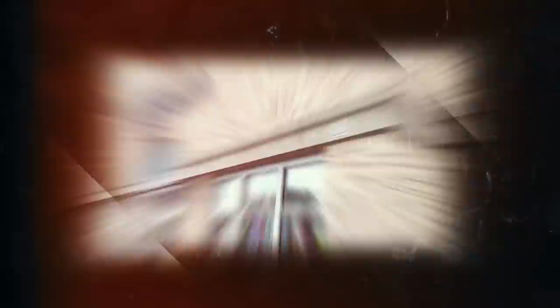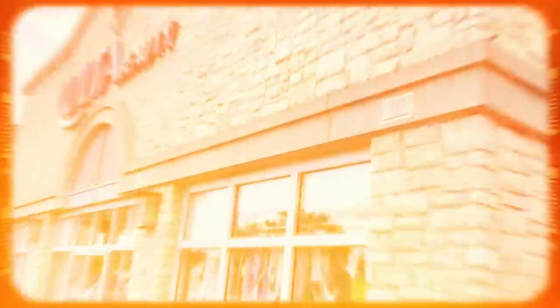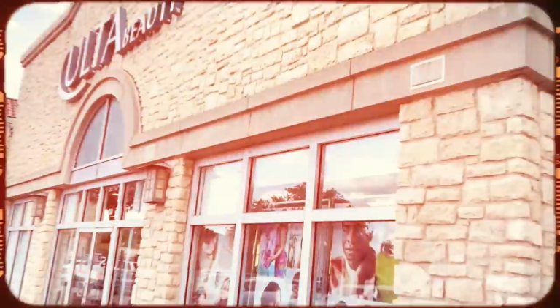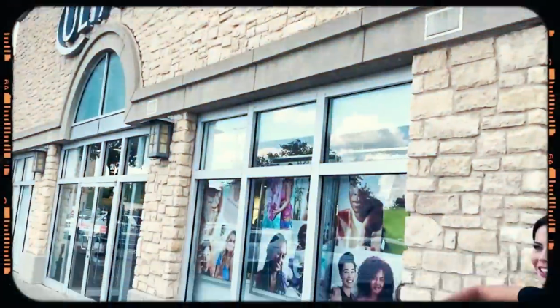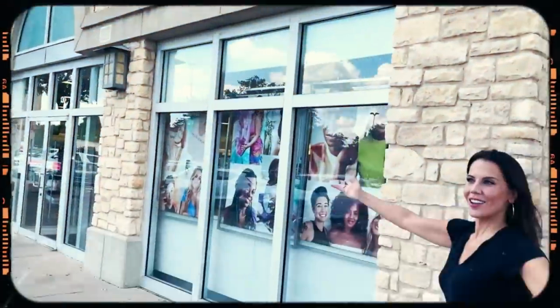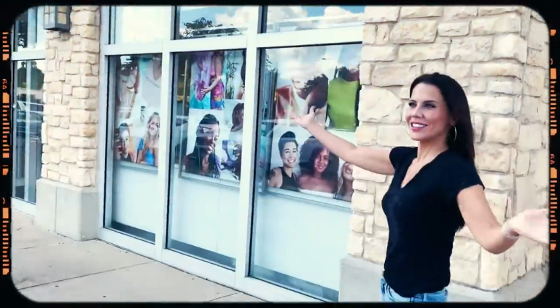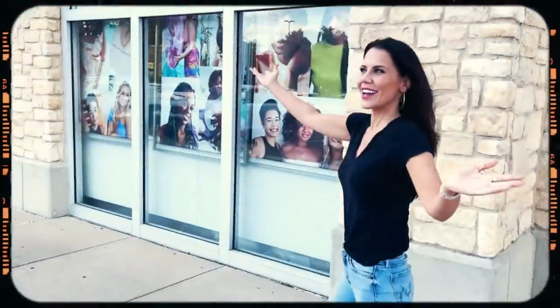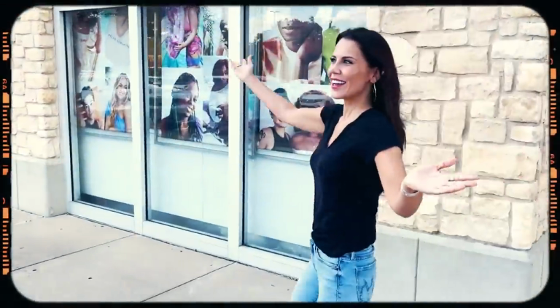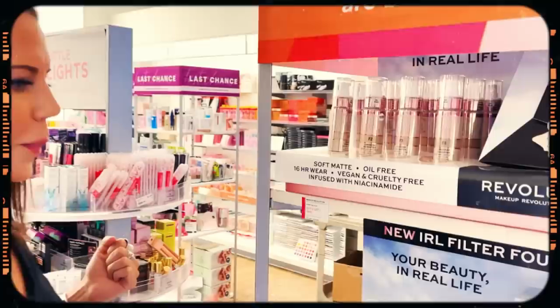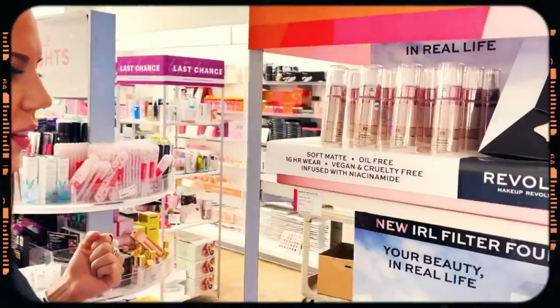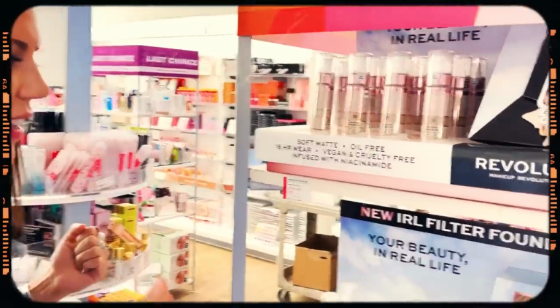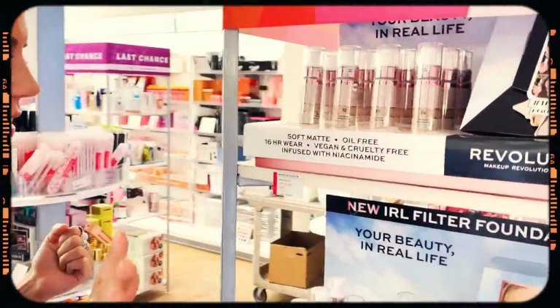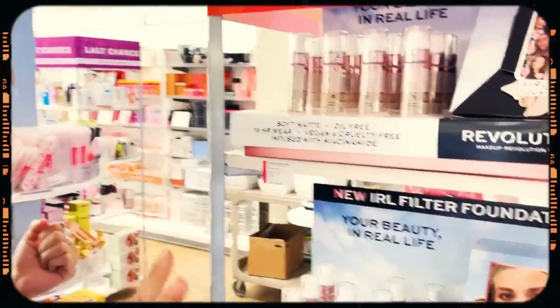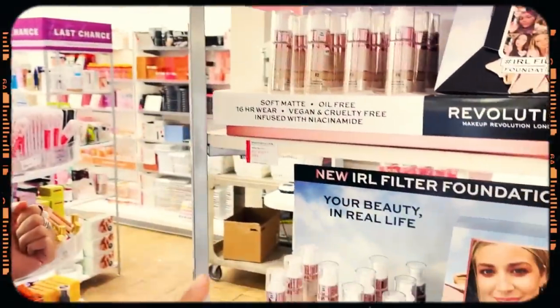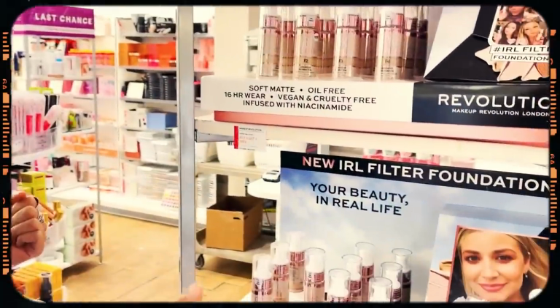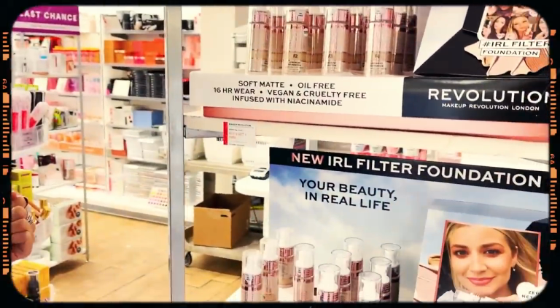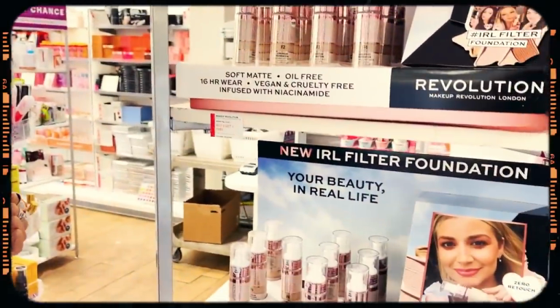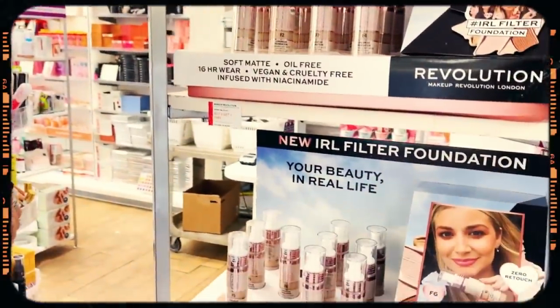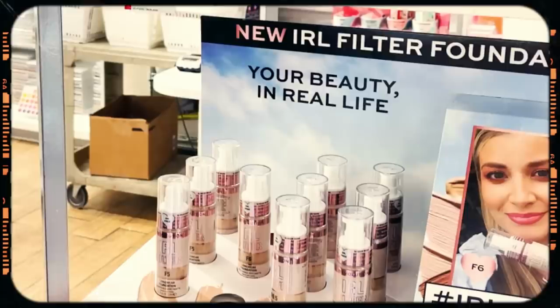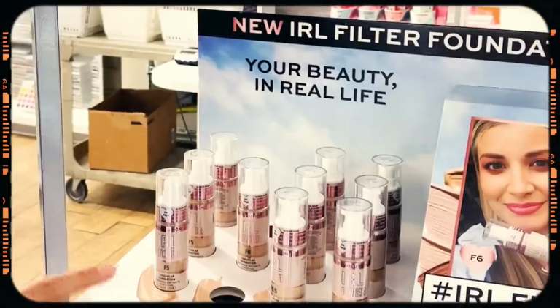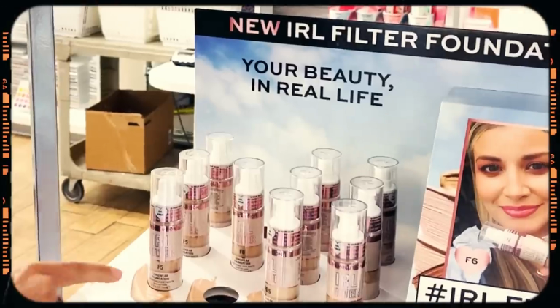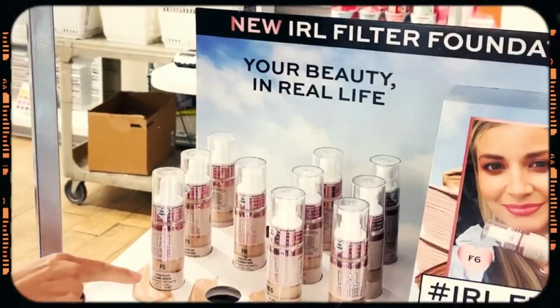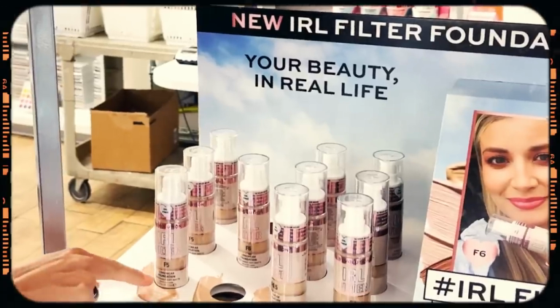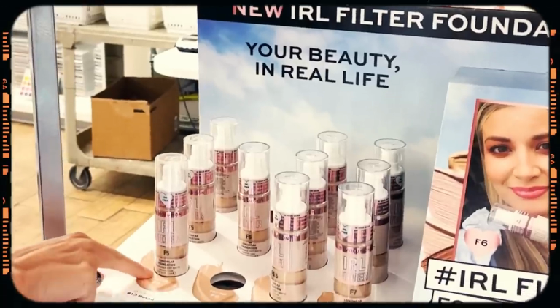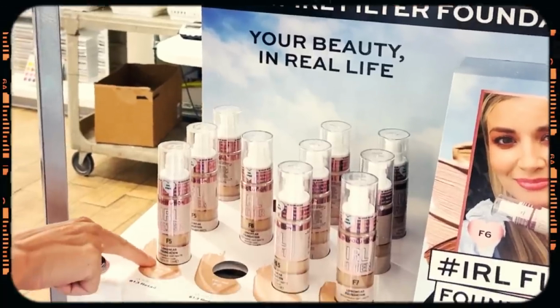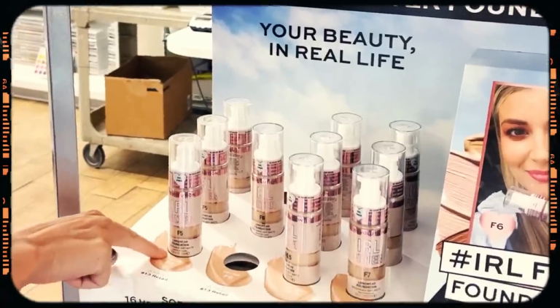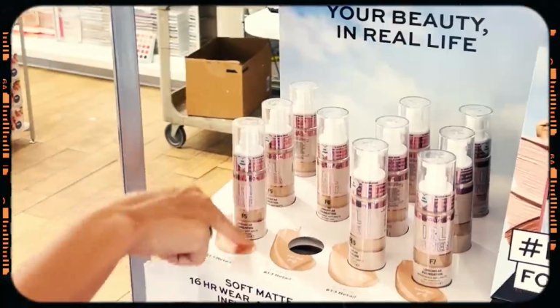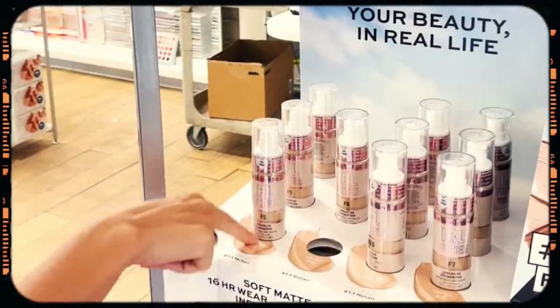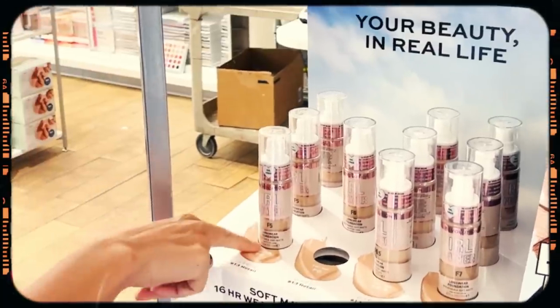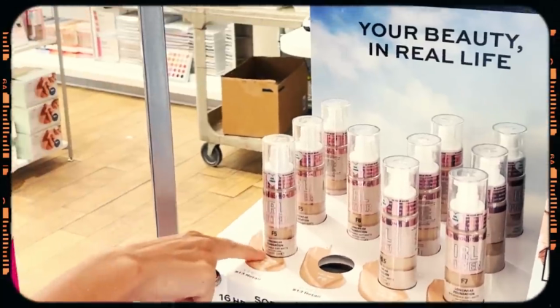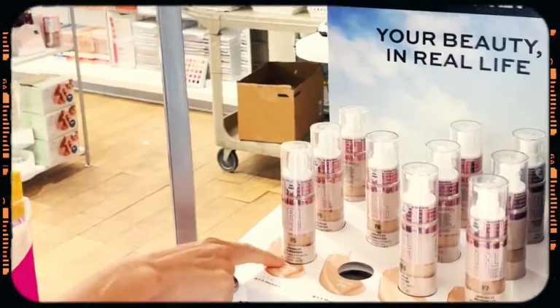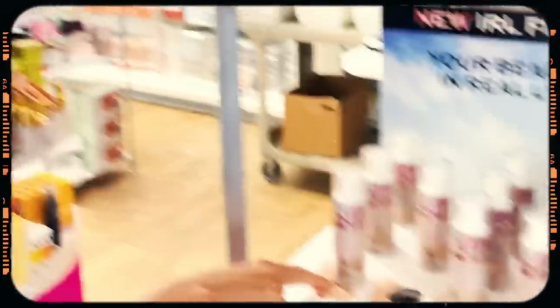We're at Ulta. Please tell me how F5 is too late for me.